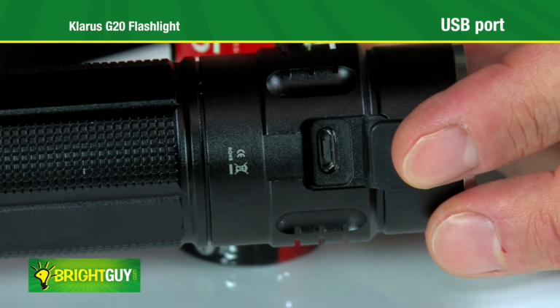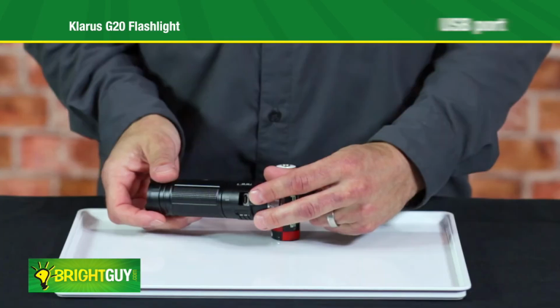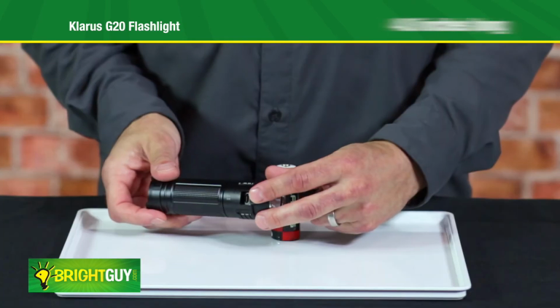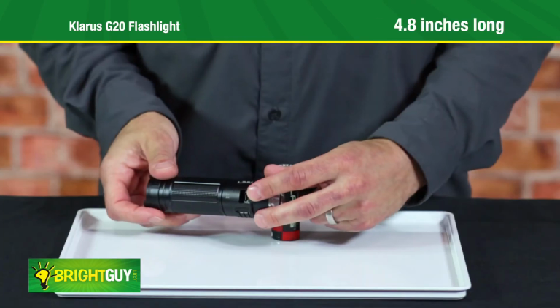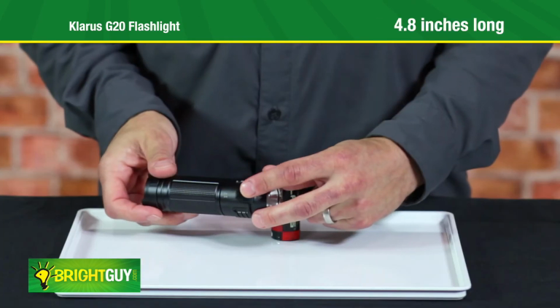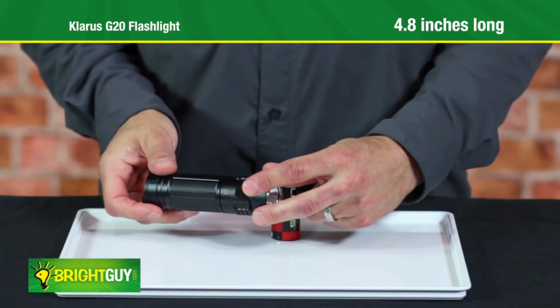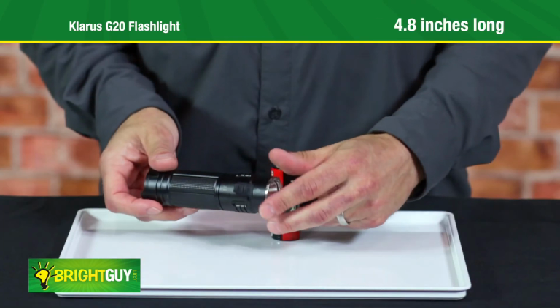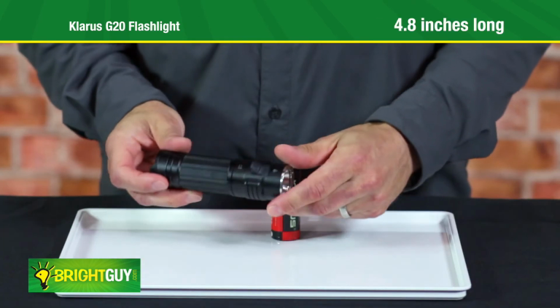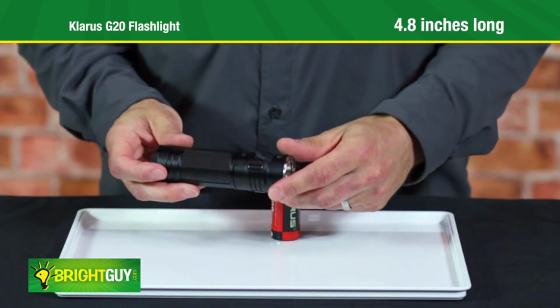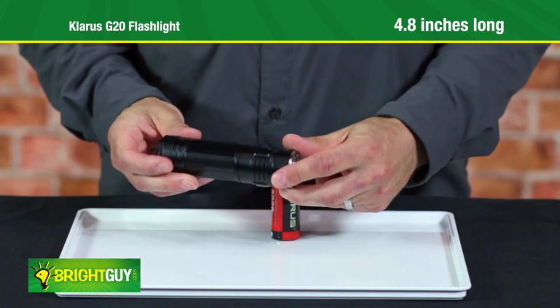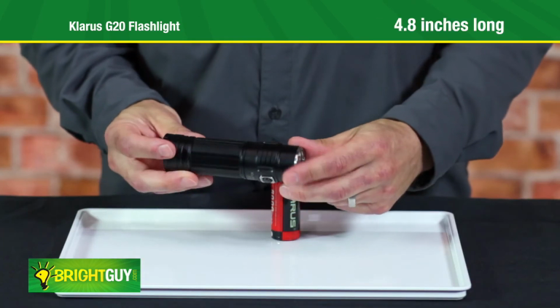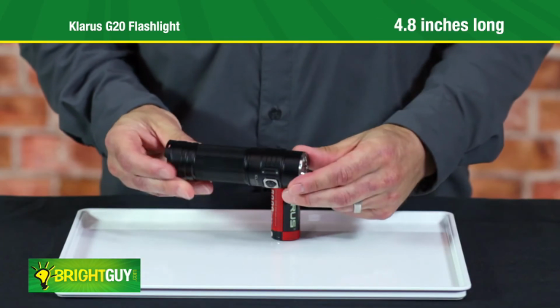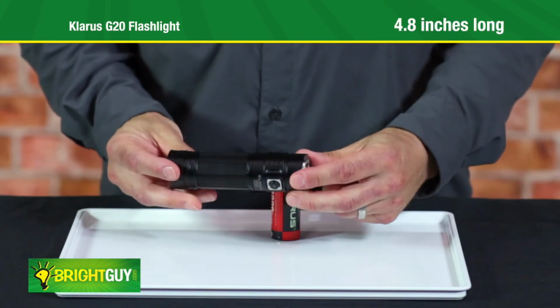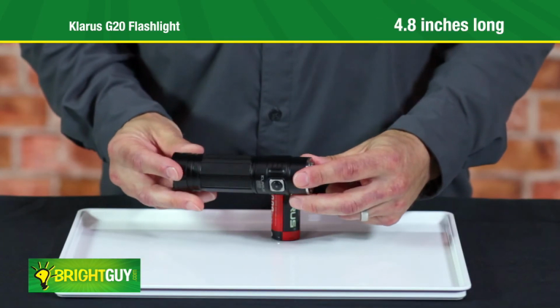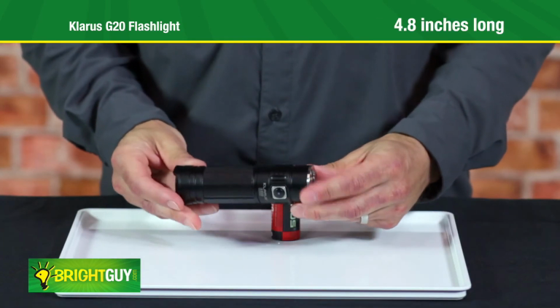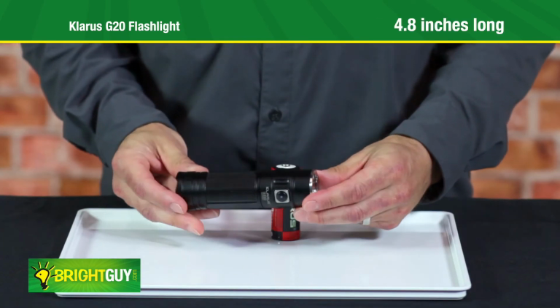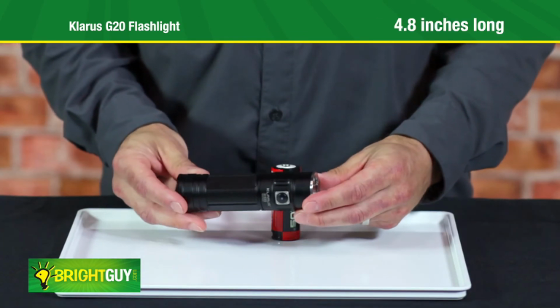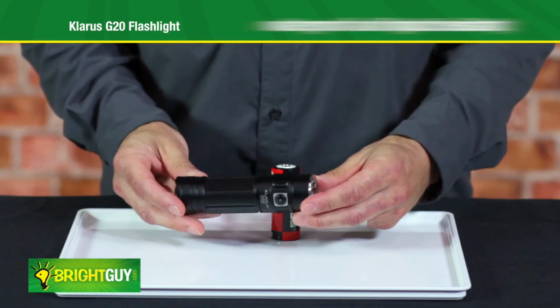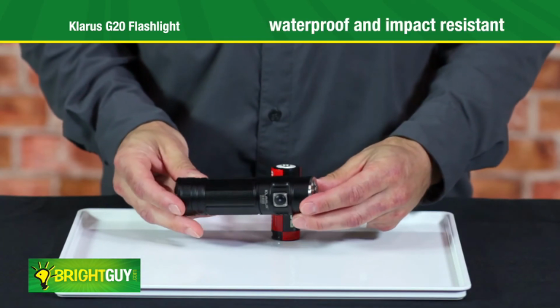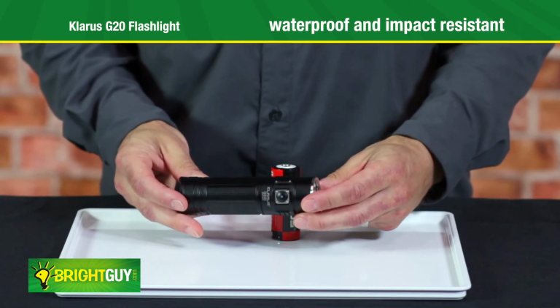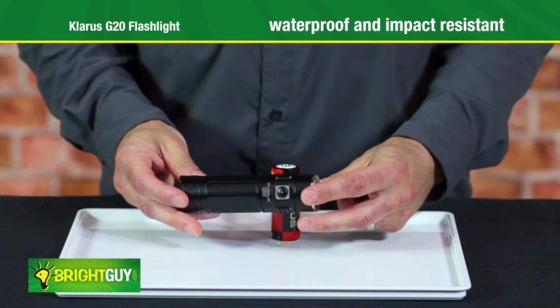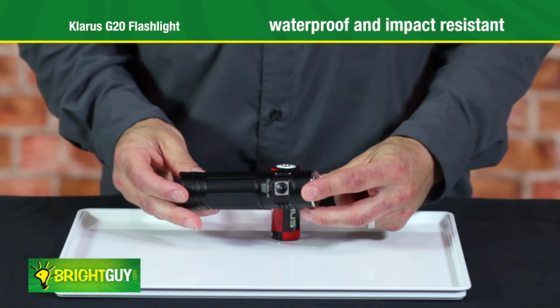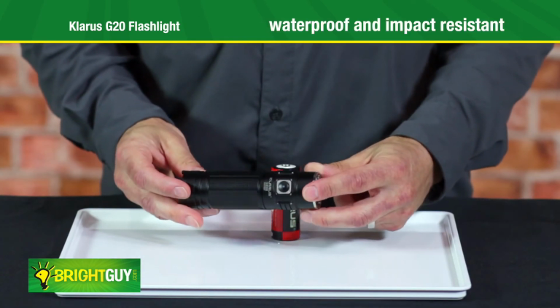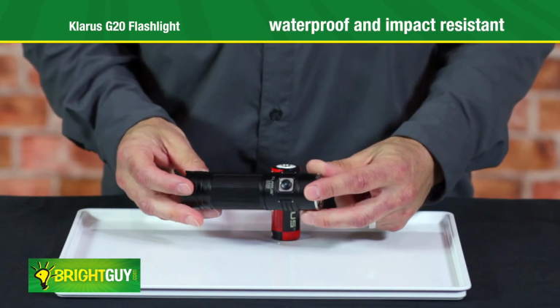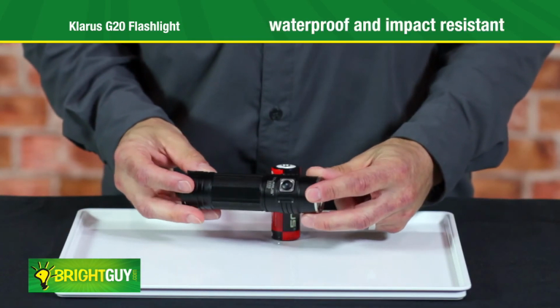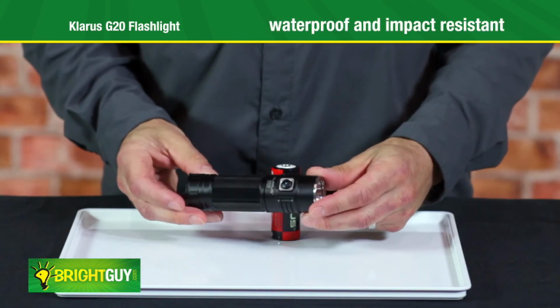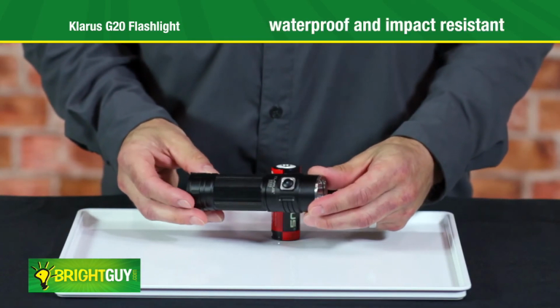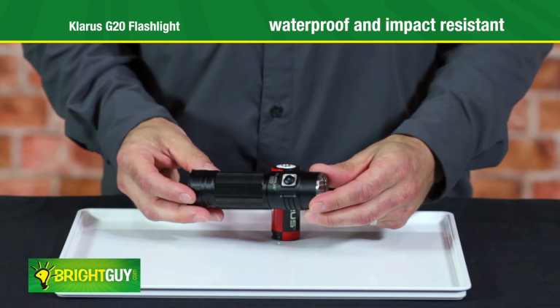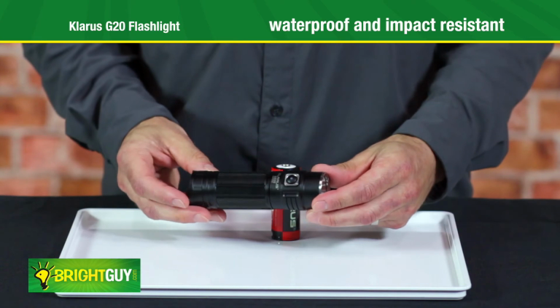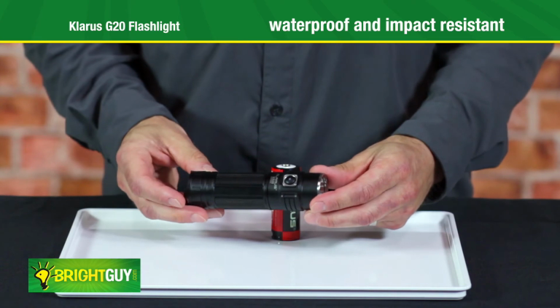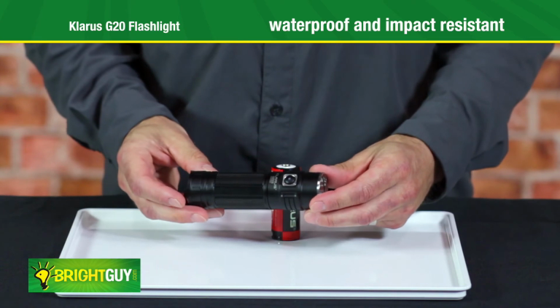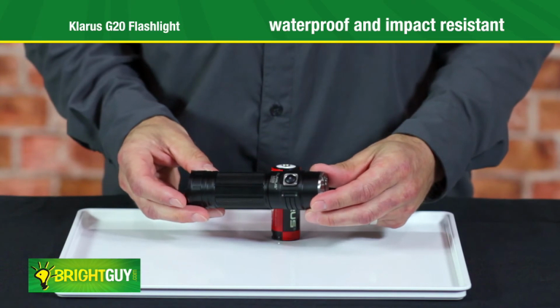The G20 measures just 4.8 inches long and features a waterproof, impact-resistant design.